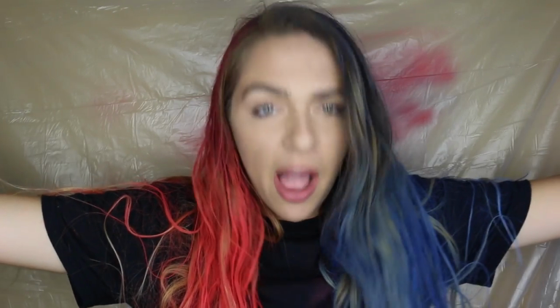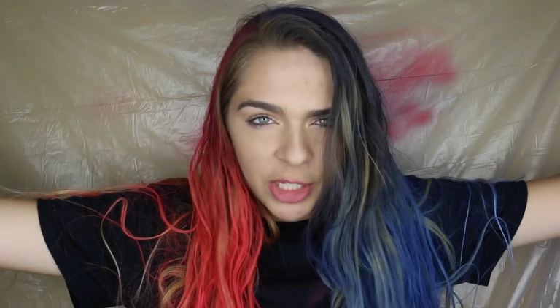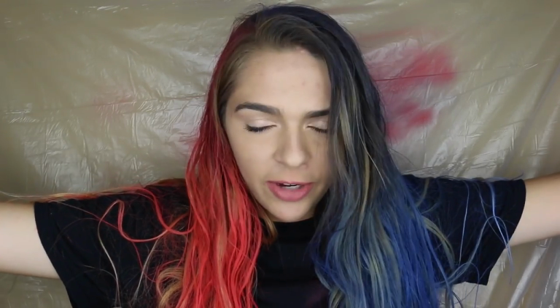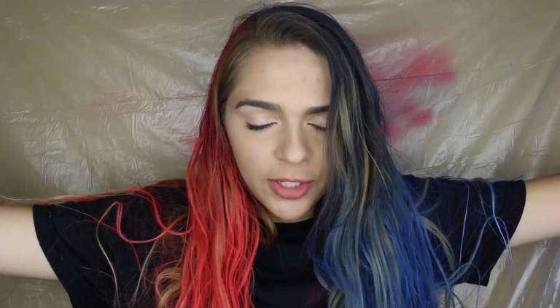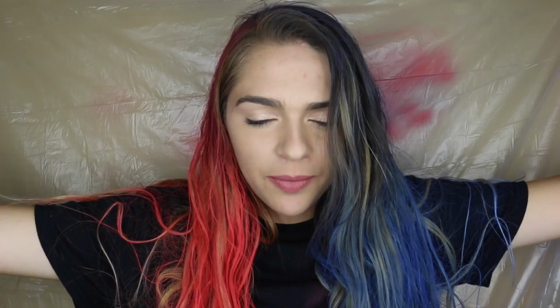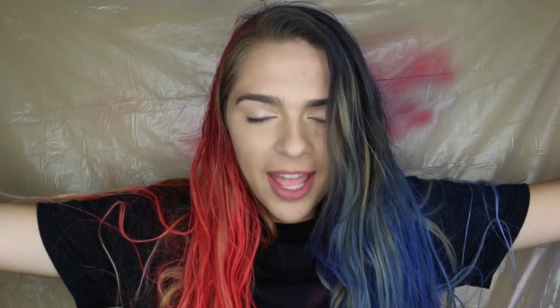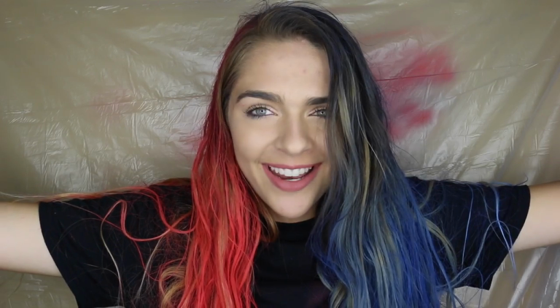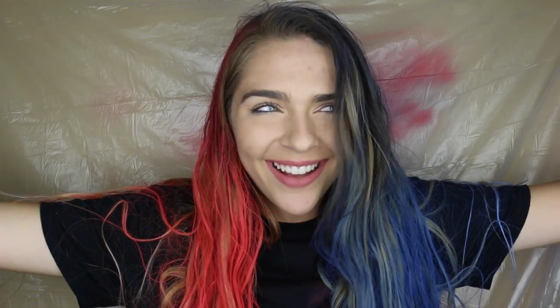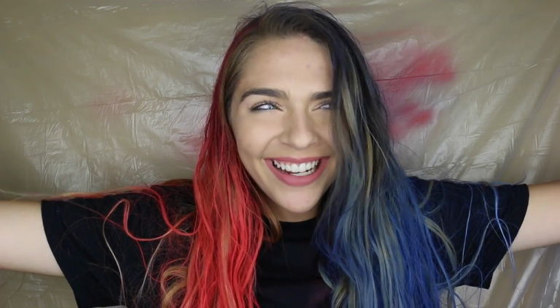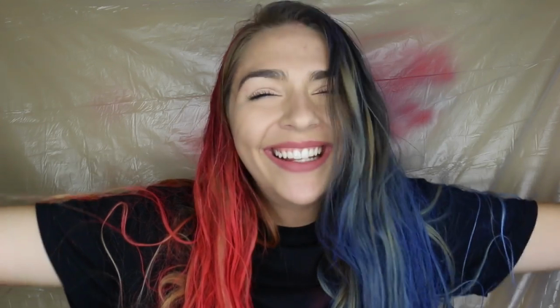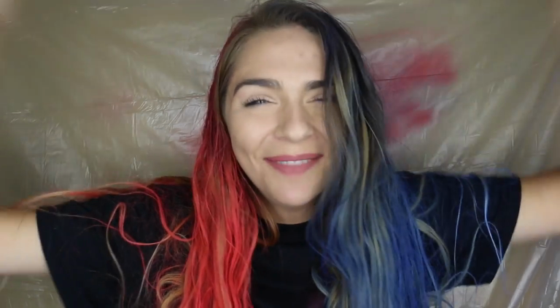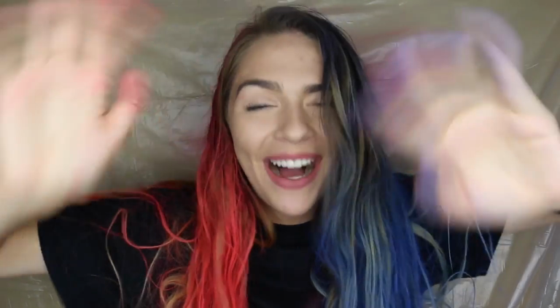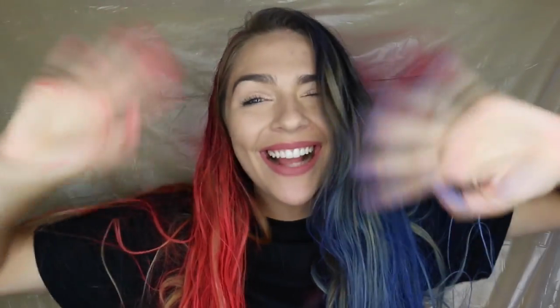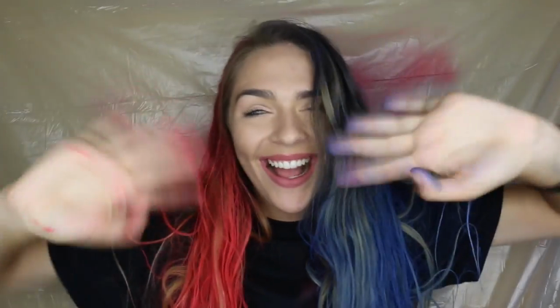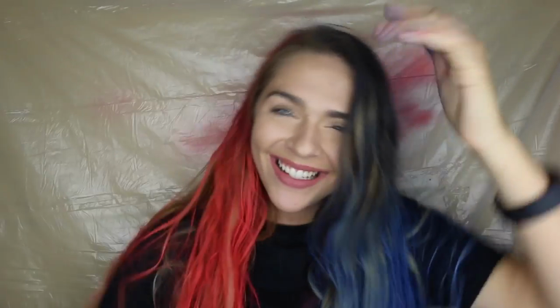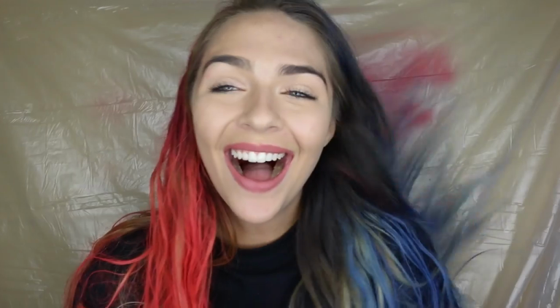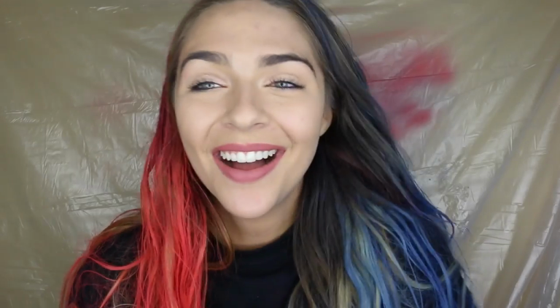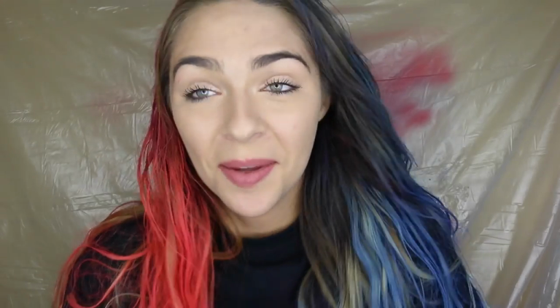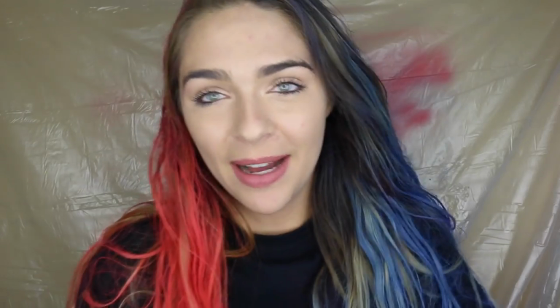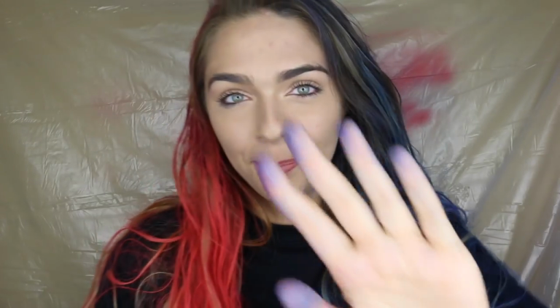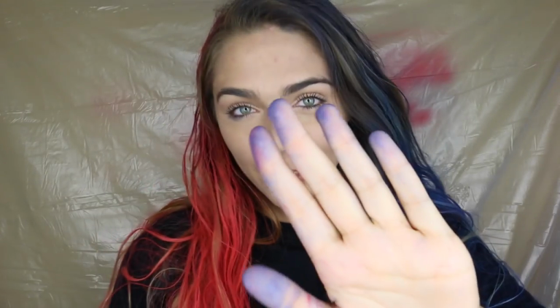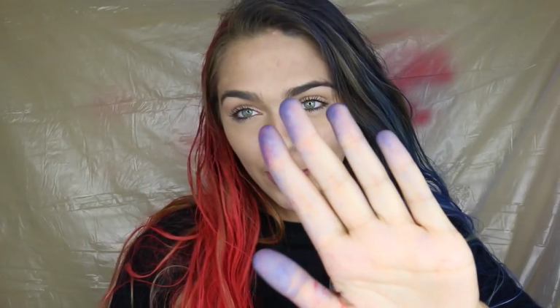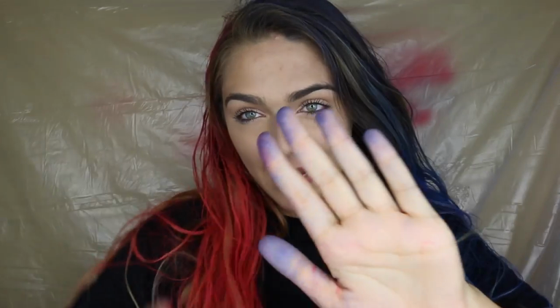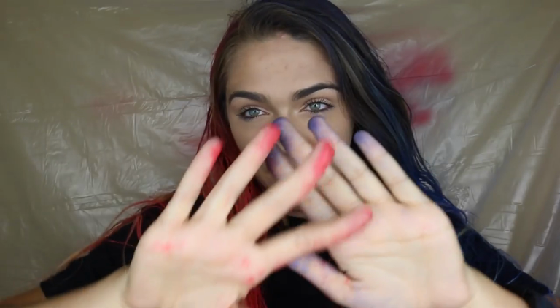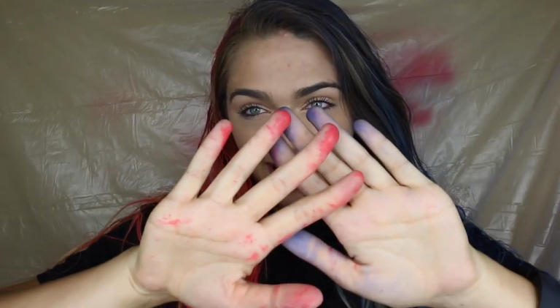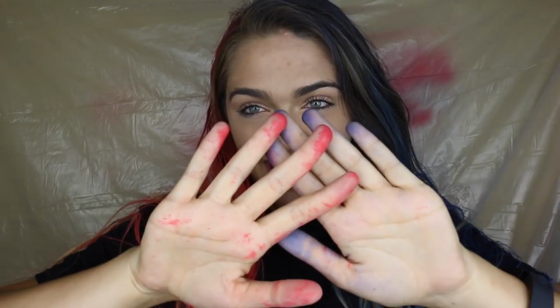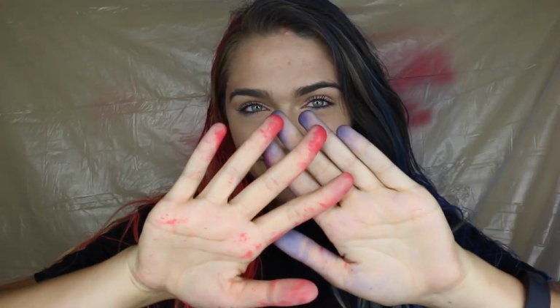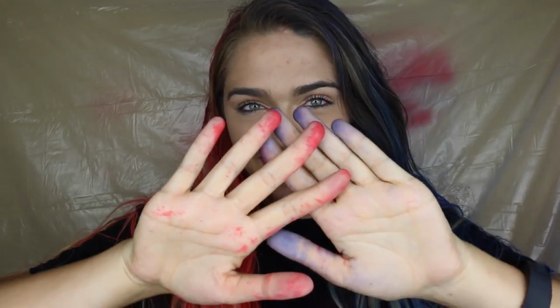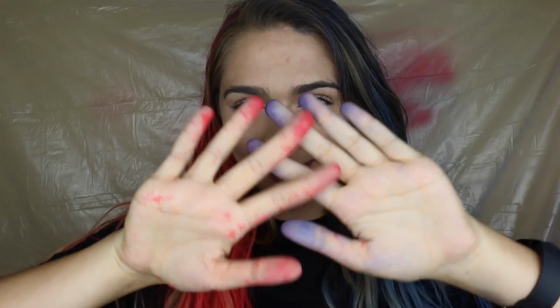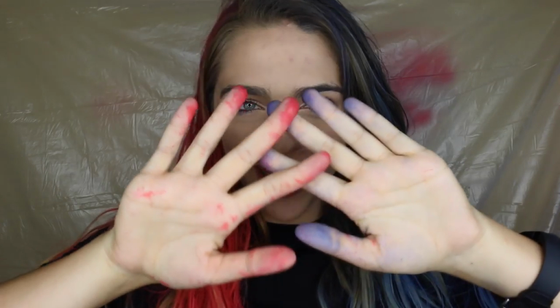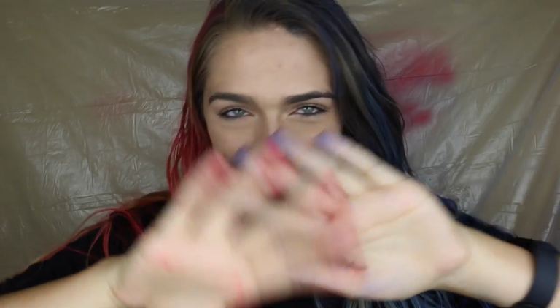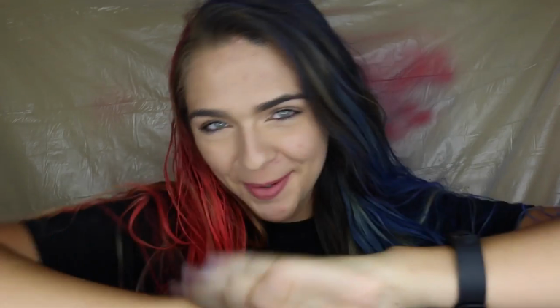I'm gonna go wash my hair and my hands. So yeah guys, I will see you very soon. My blue and my pink hands say goodbye to you!